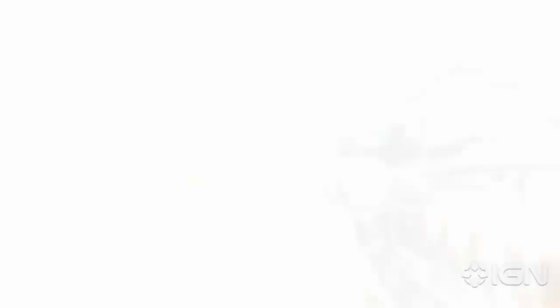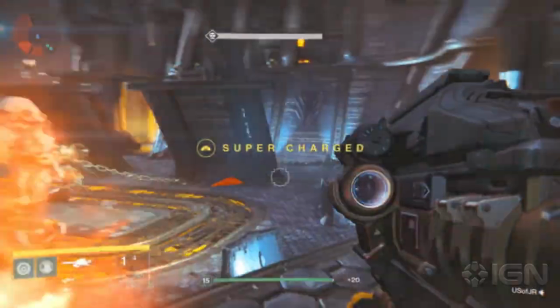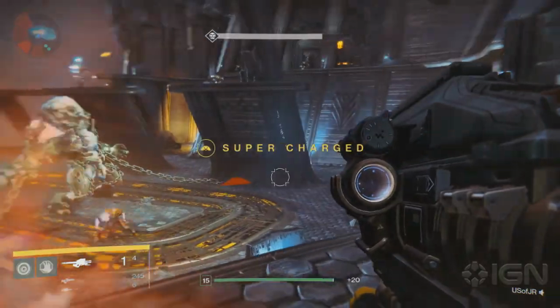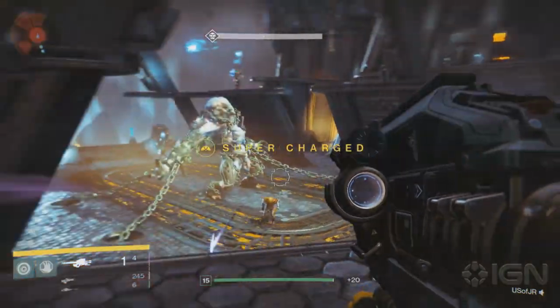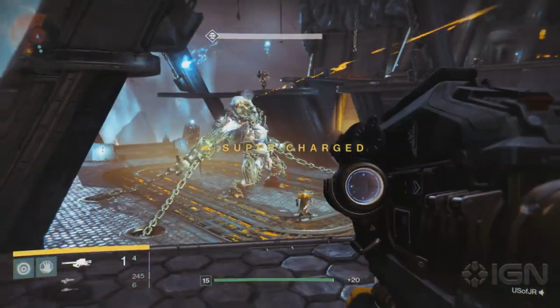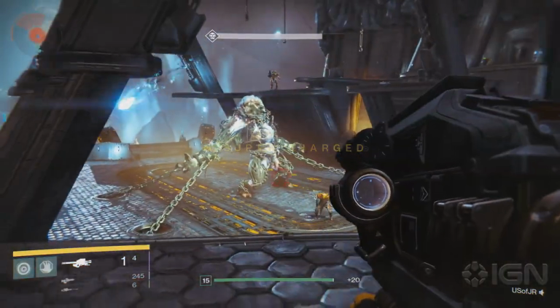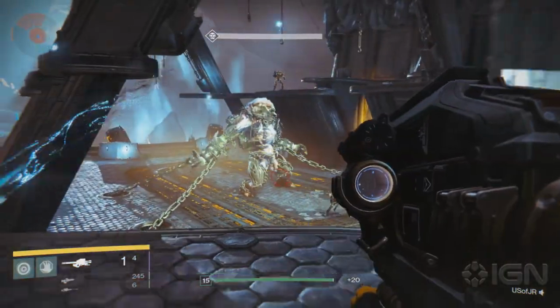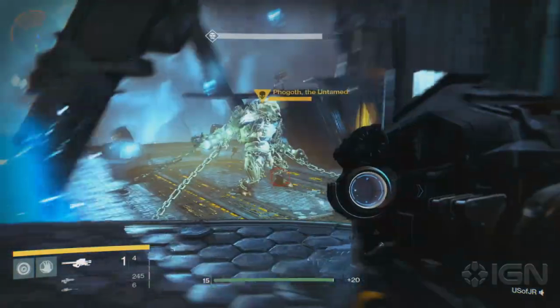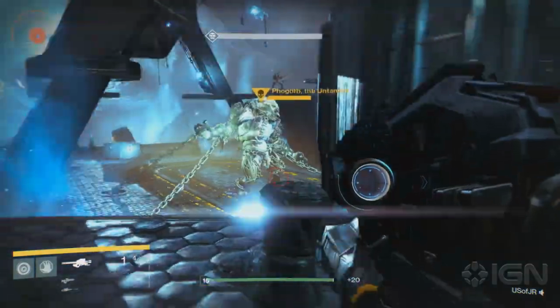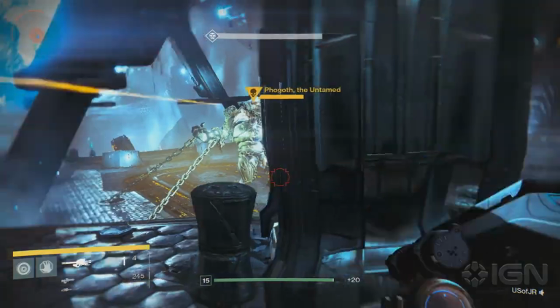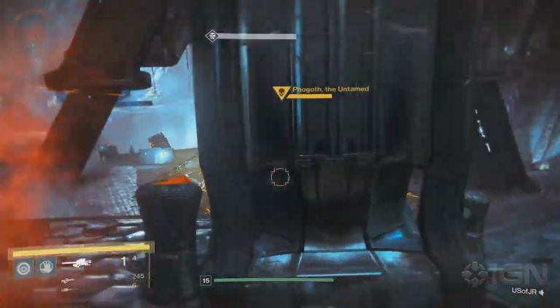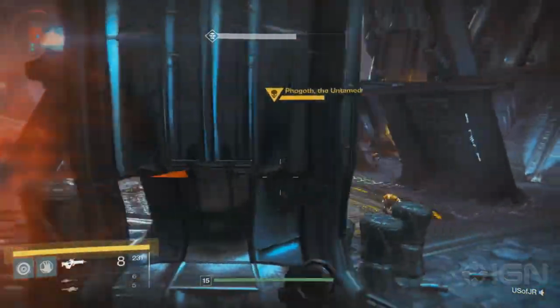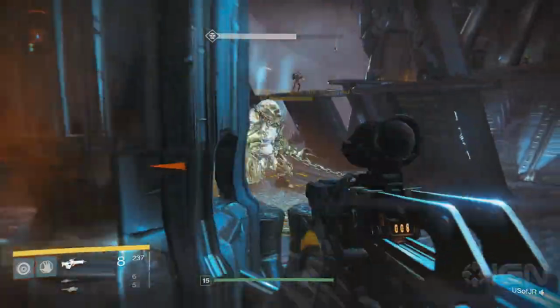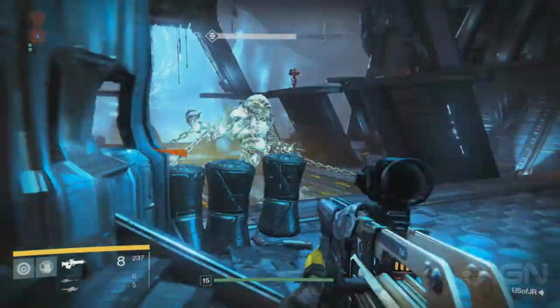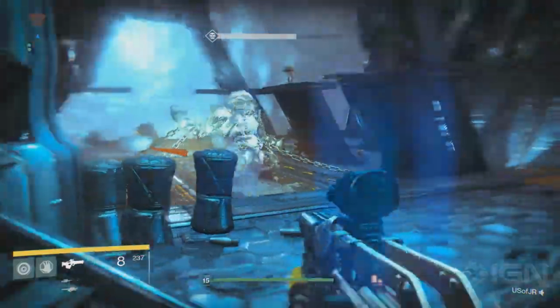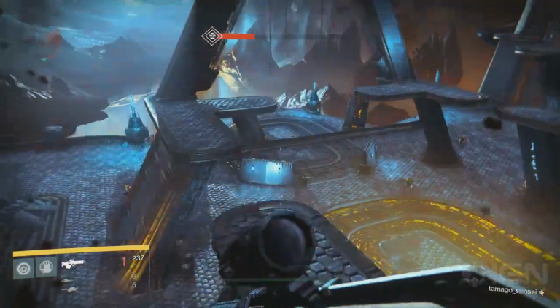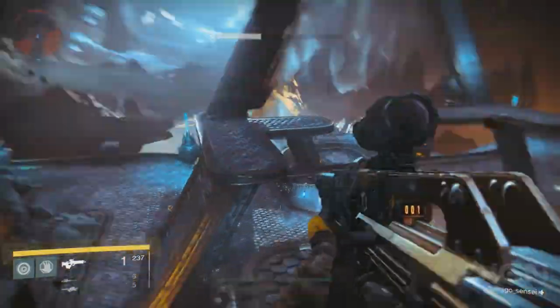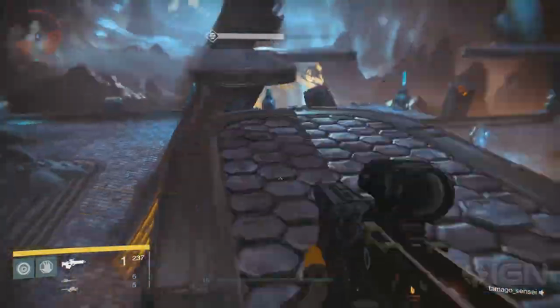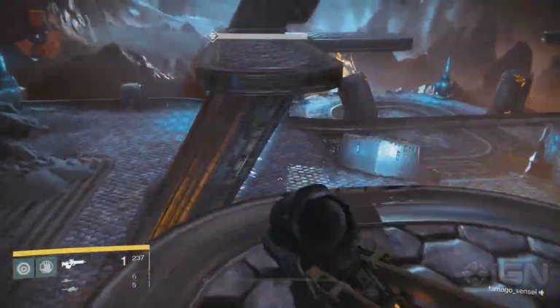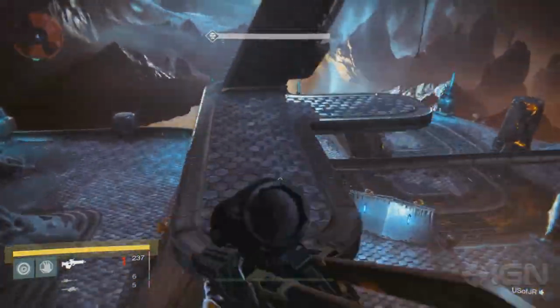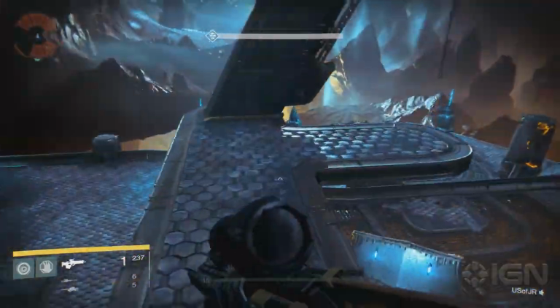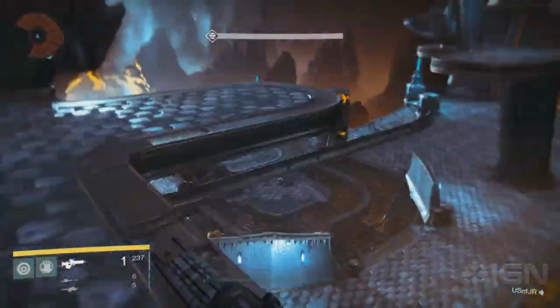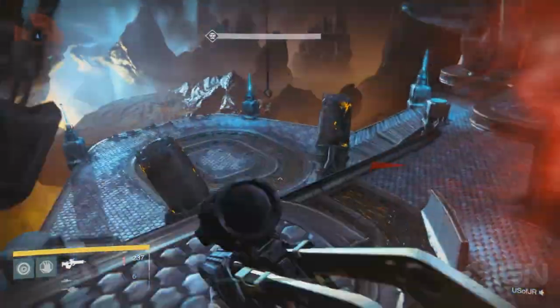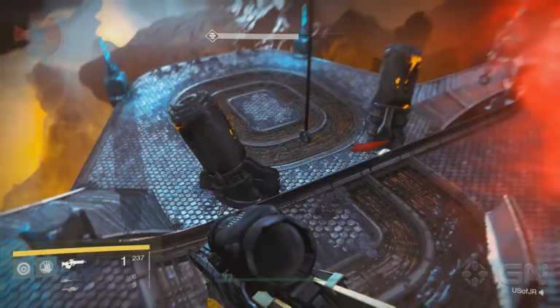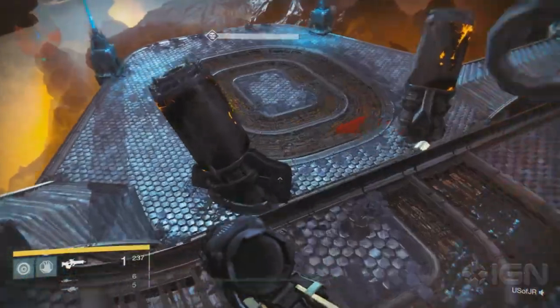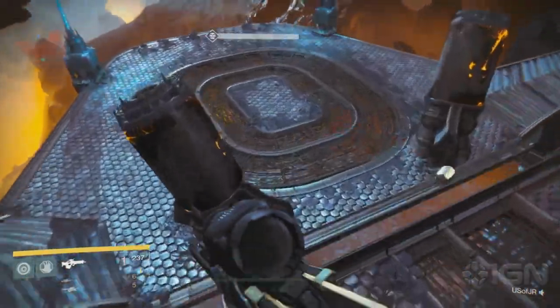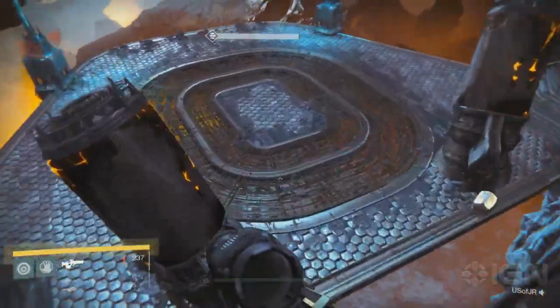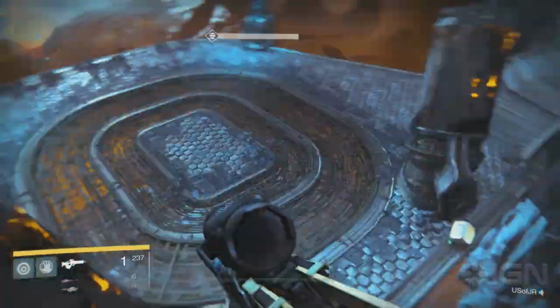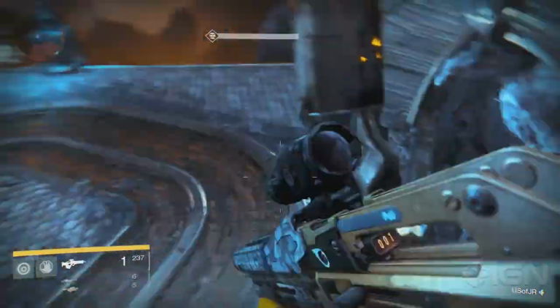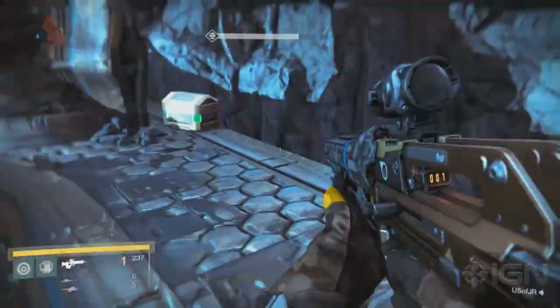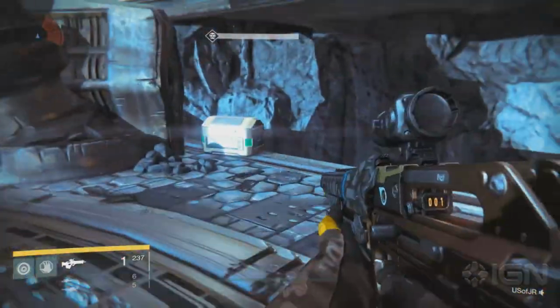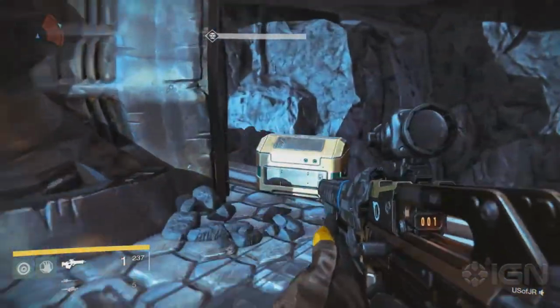Finally, during the Summoning Pit strike mission in the final area, you'll find the last chest past Phogoth. It's on the stairs below.